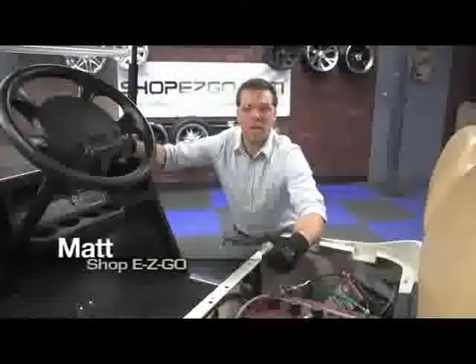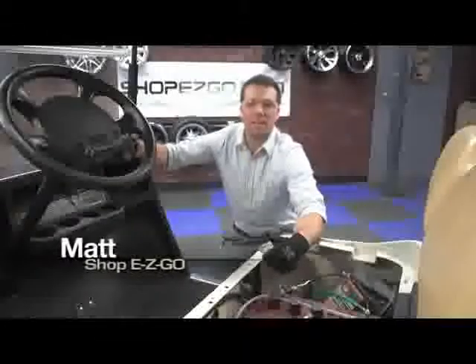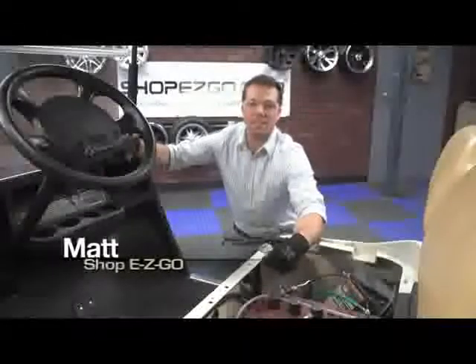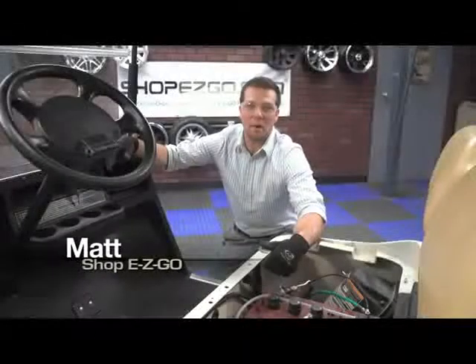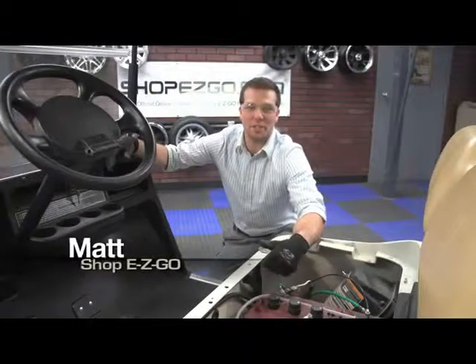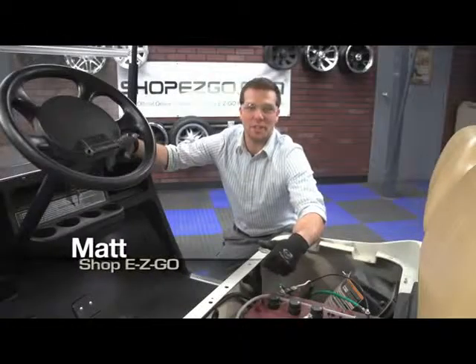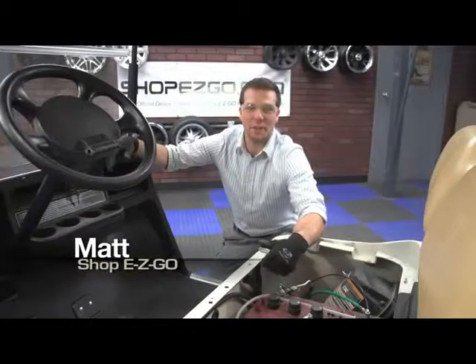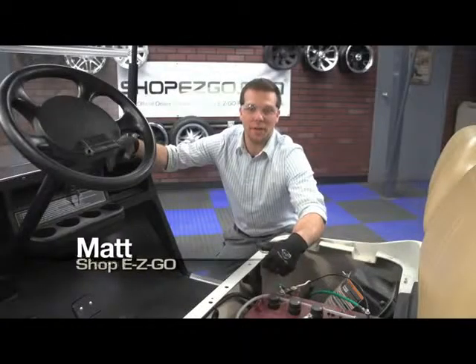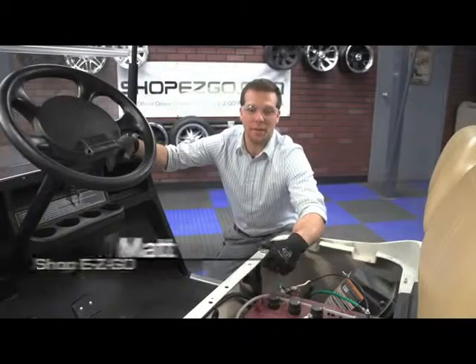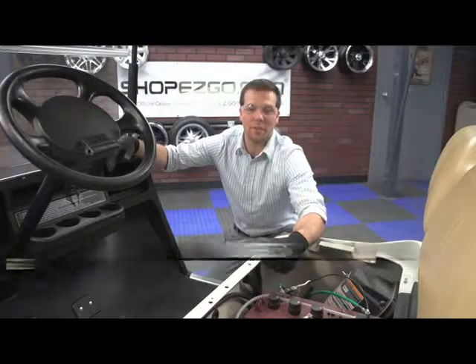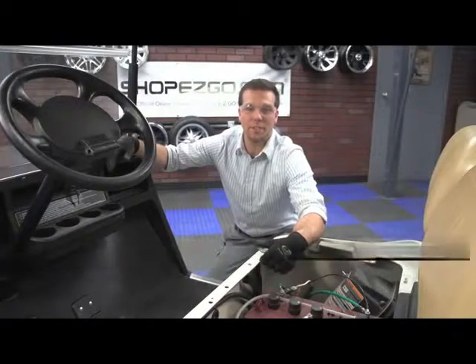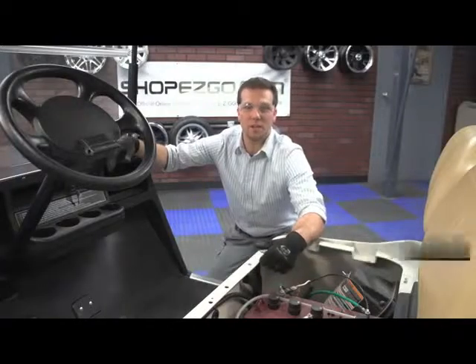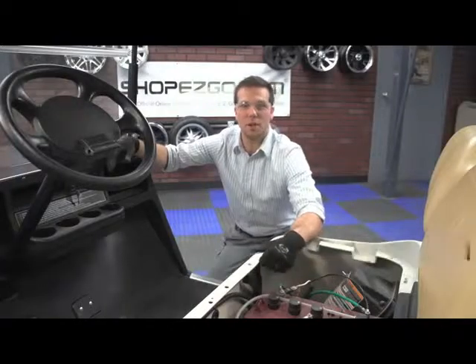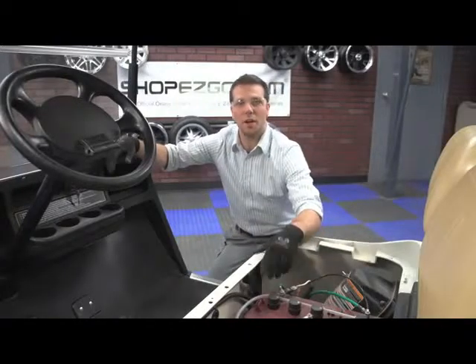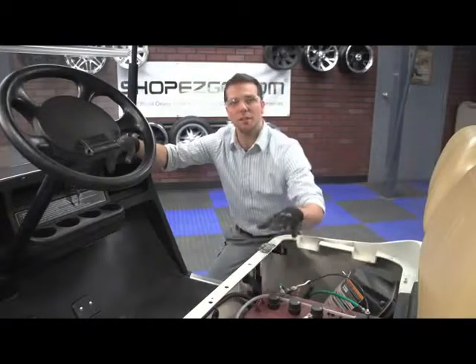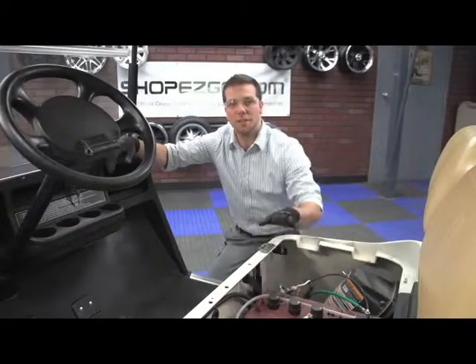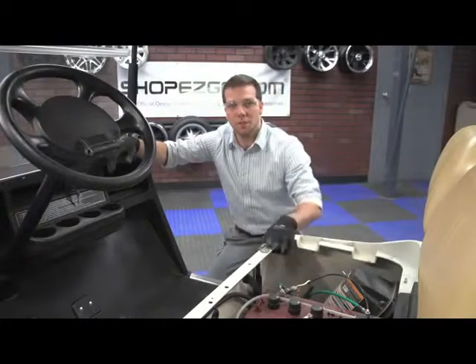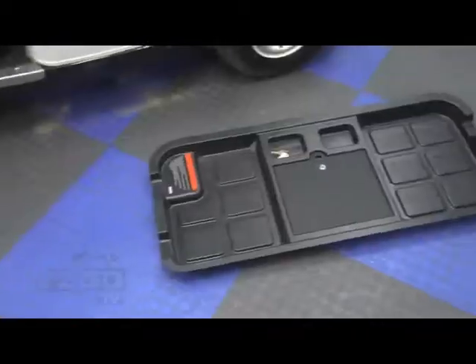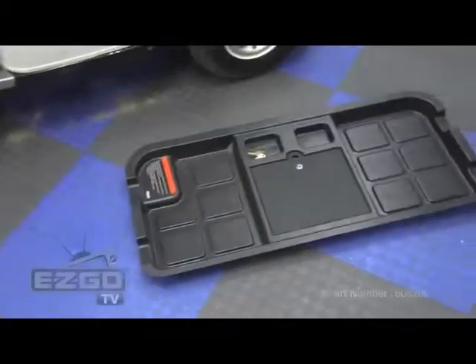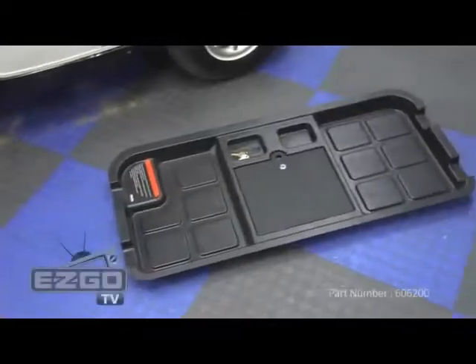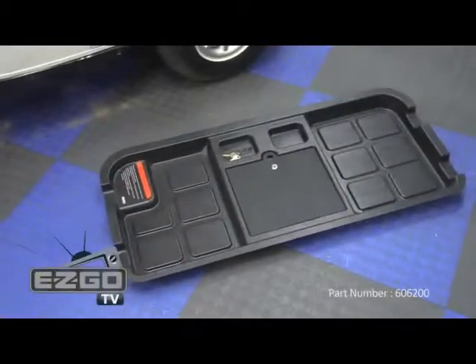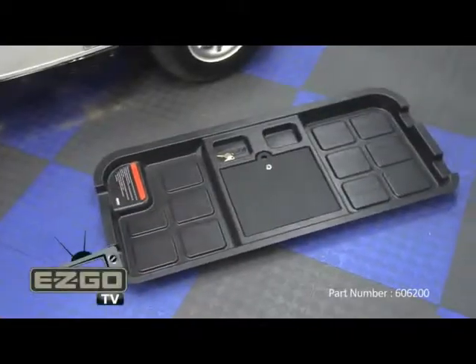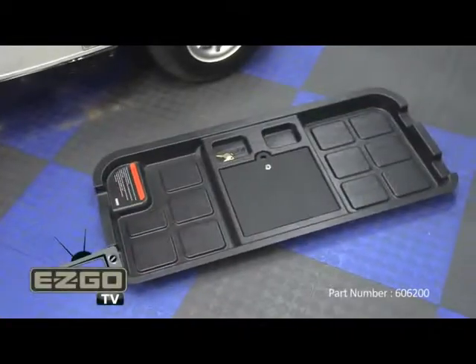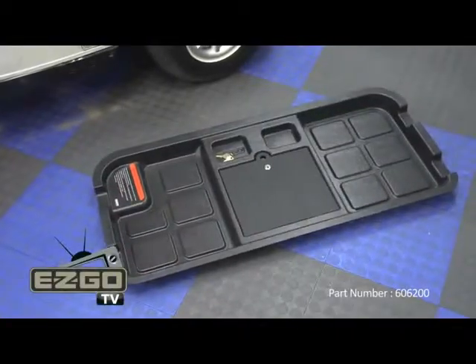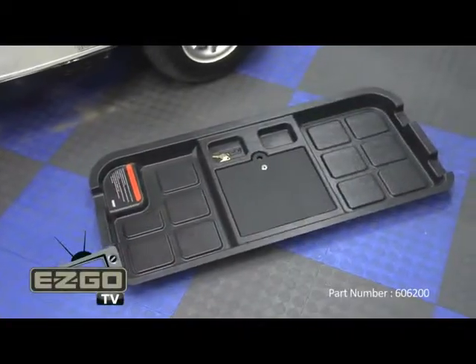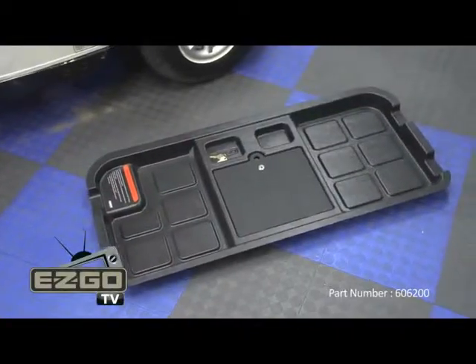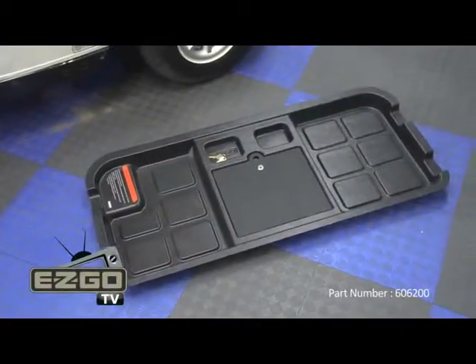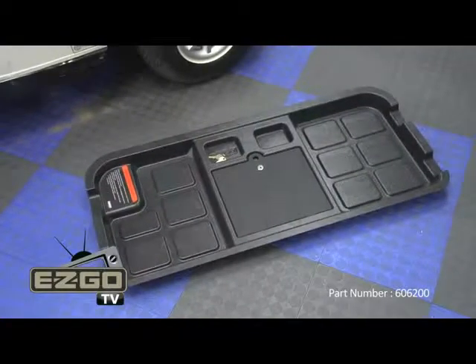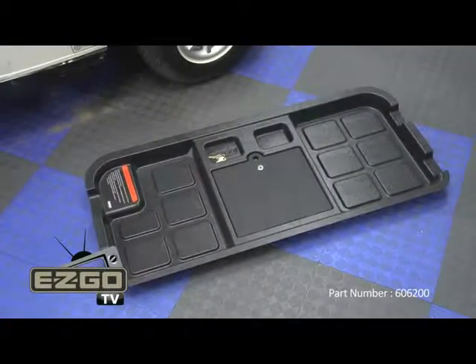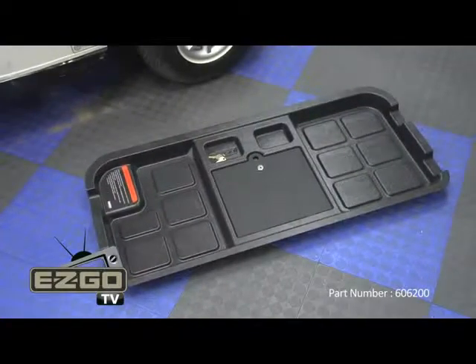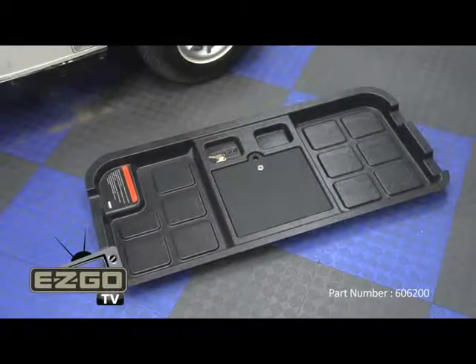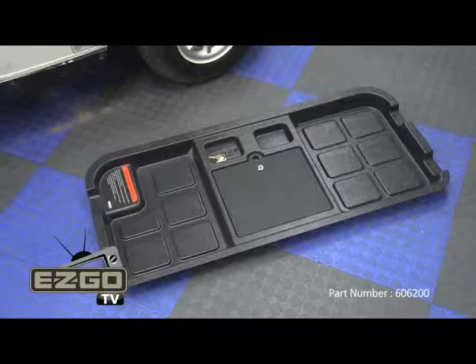Hey guys, this is Matt with Shop Easy Go, and today we're going to teach you how to install the under seat storage tray so you can lock up your valuables when you're on the course or riding around town.